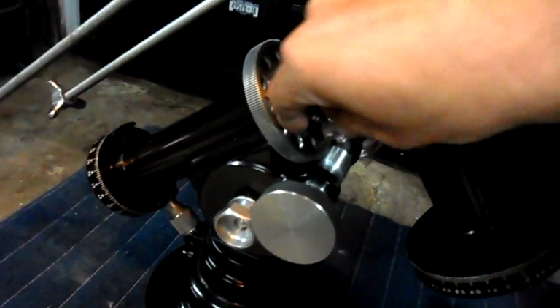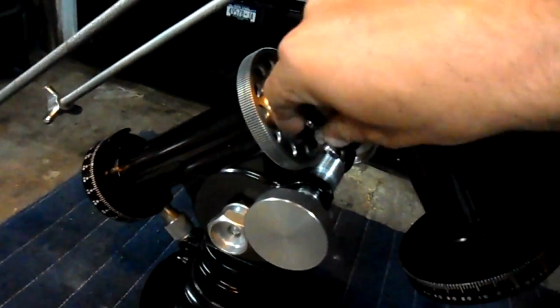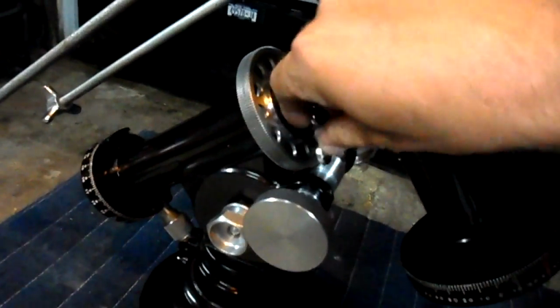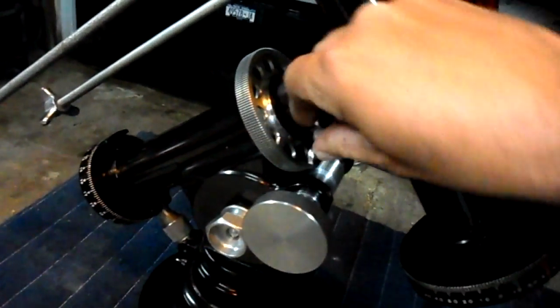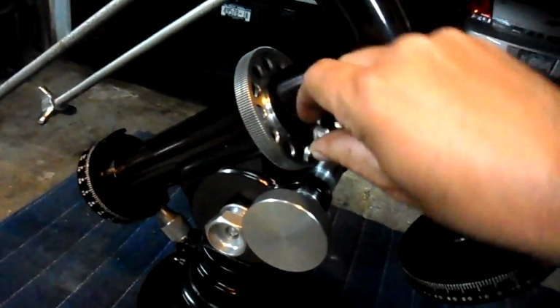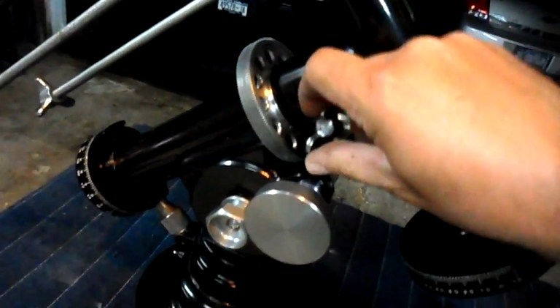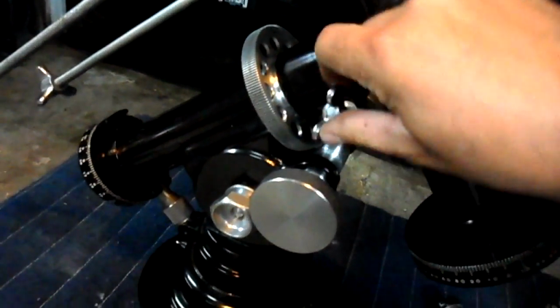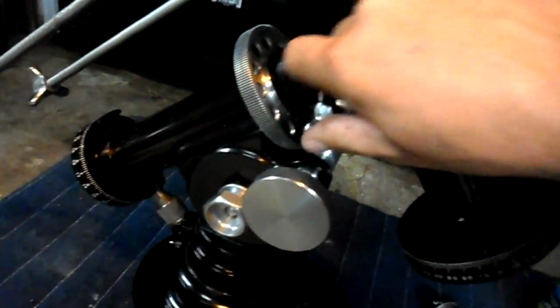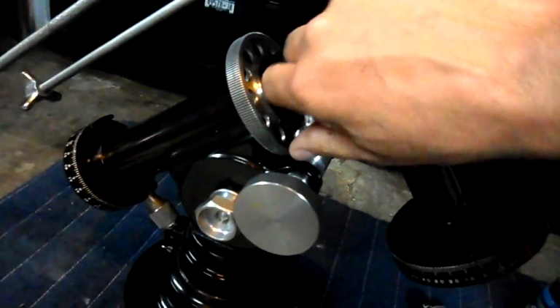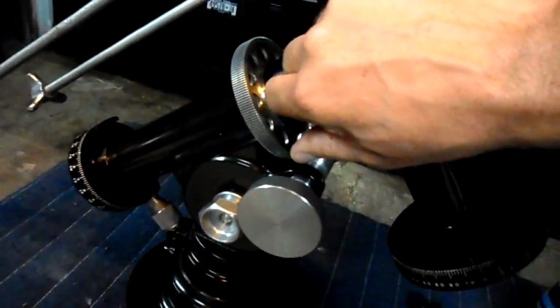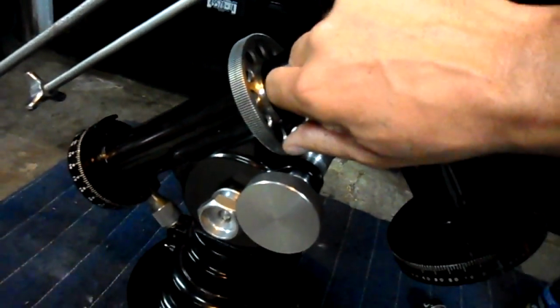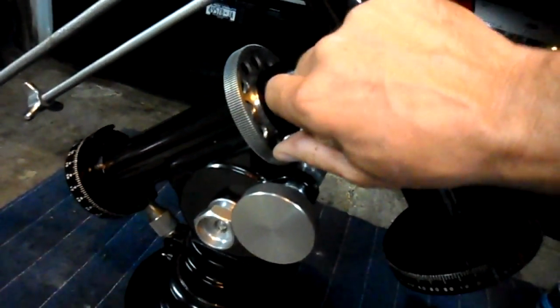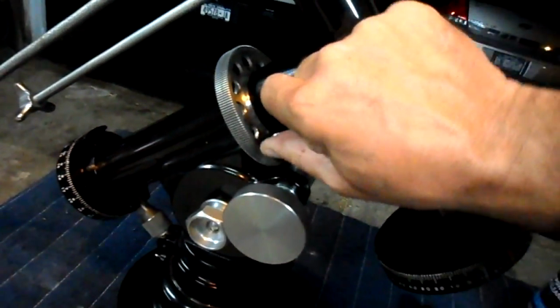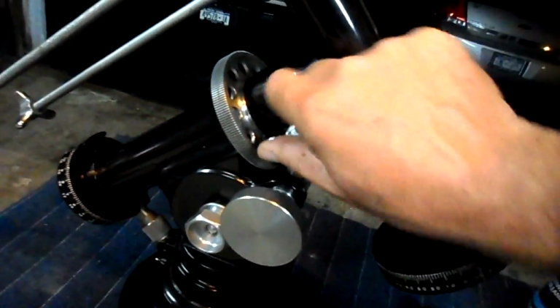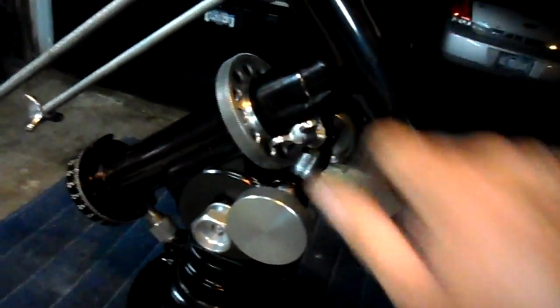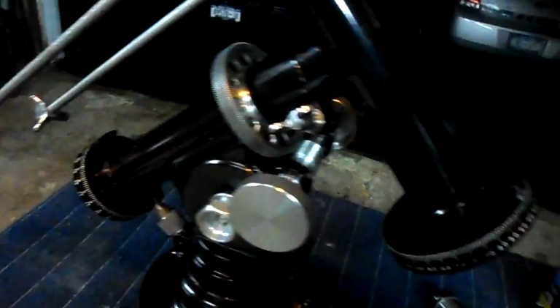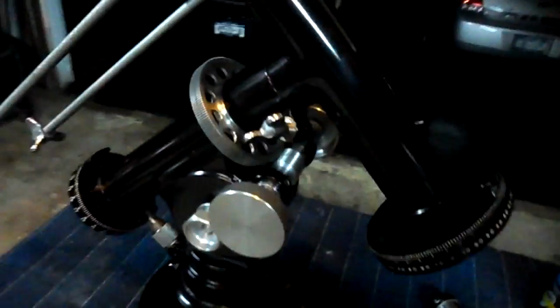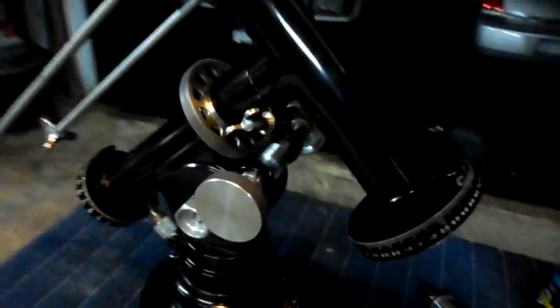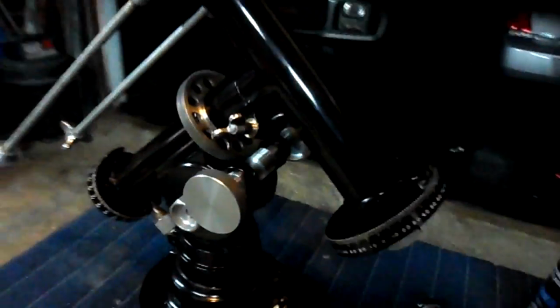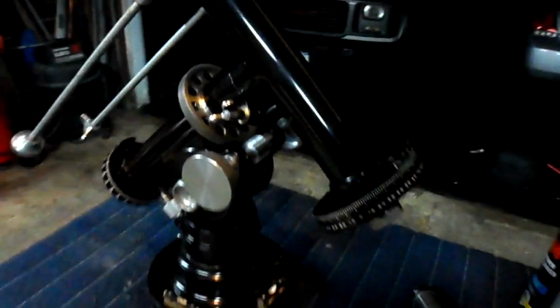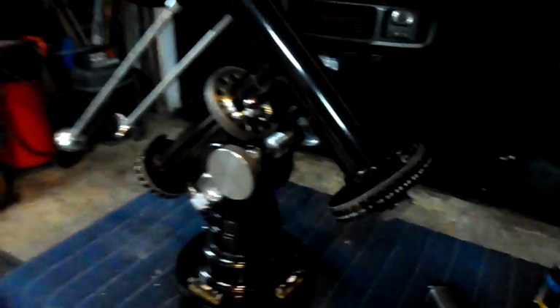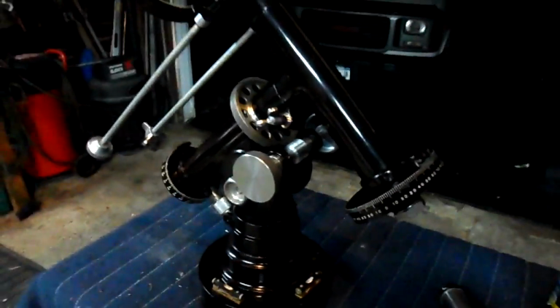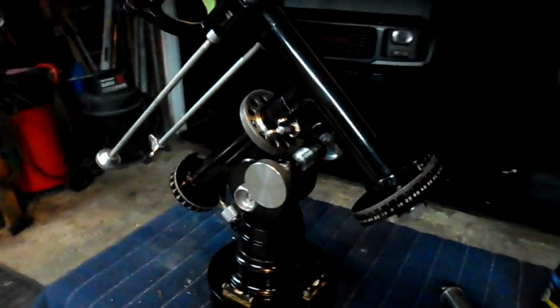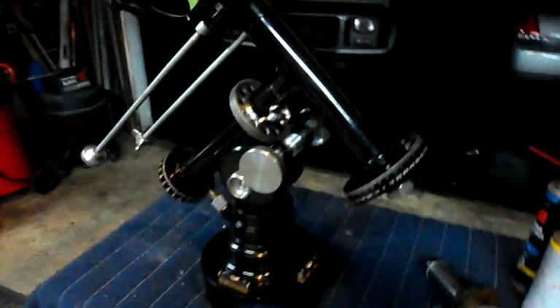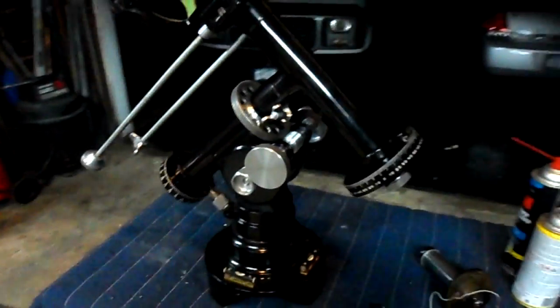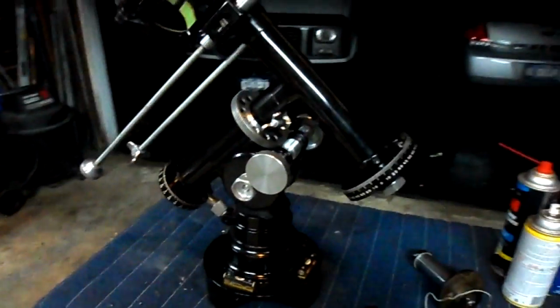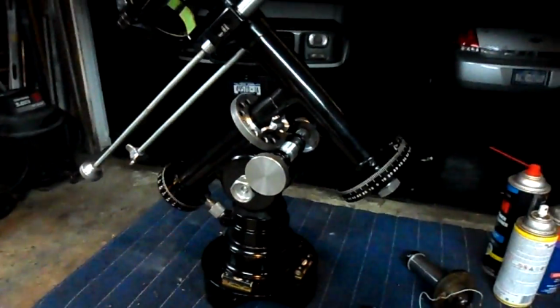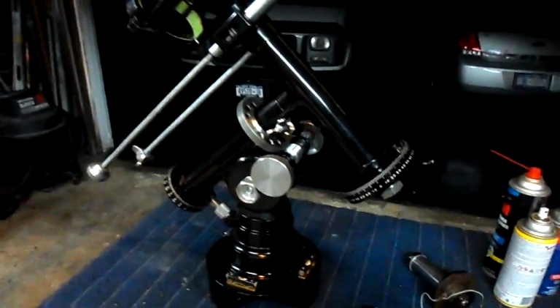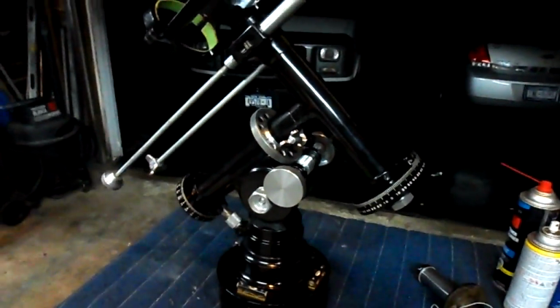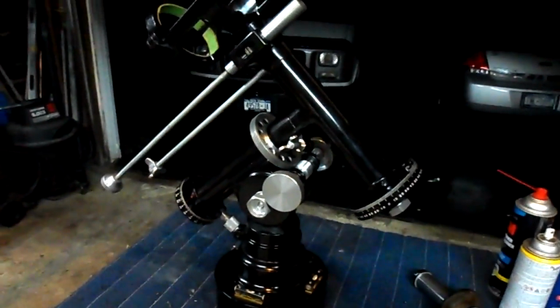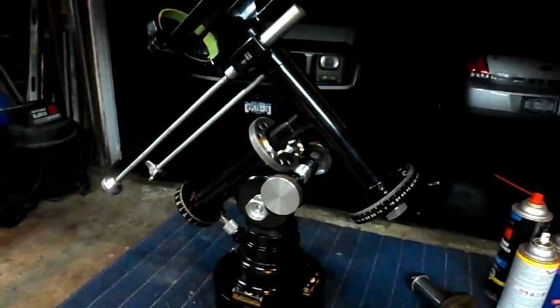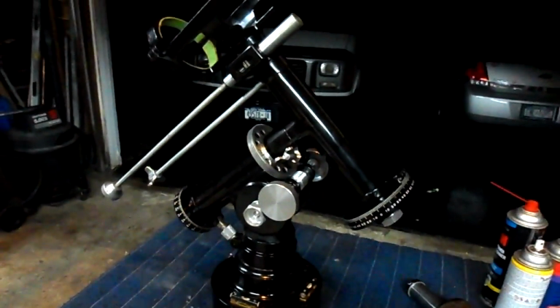You can hear by the background — it's raining. So if you can't ride, polish. Let's do it.